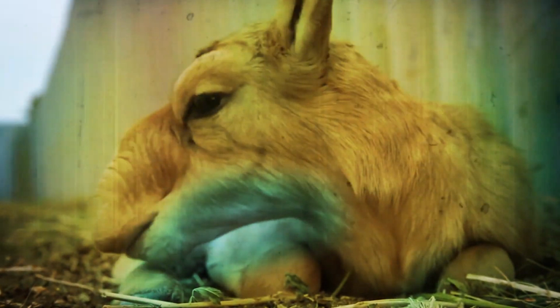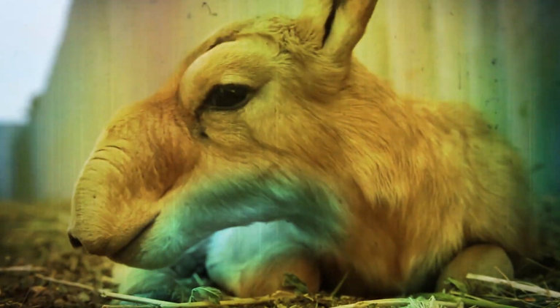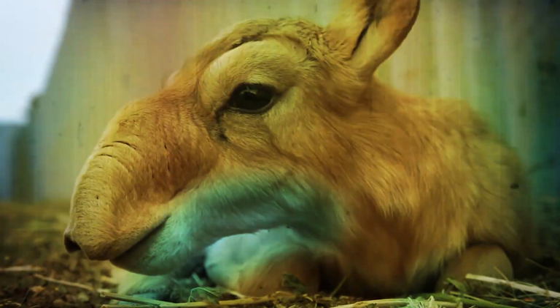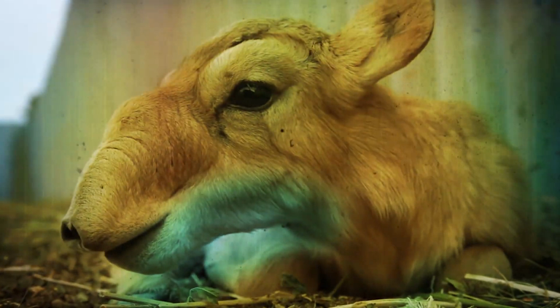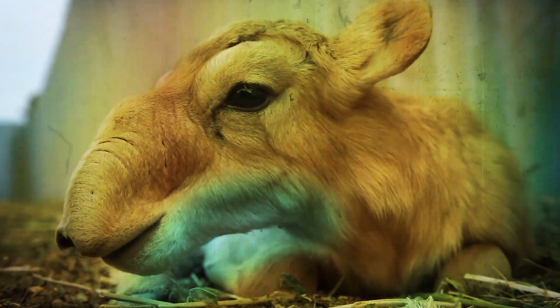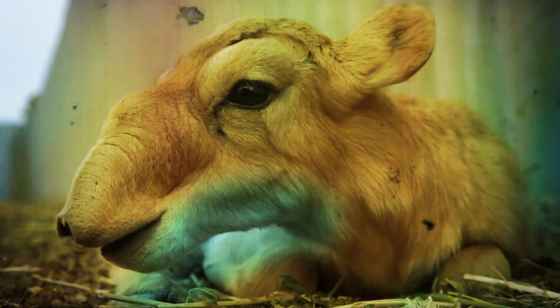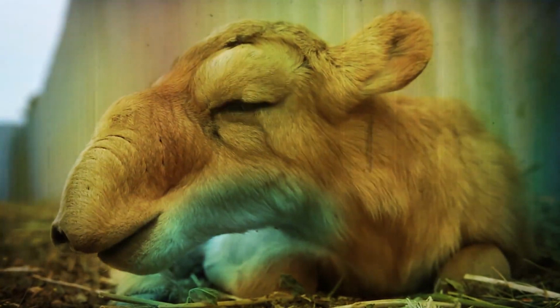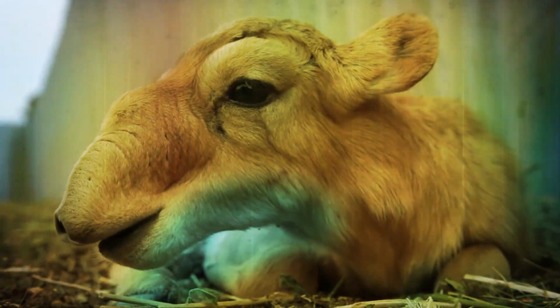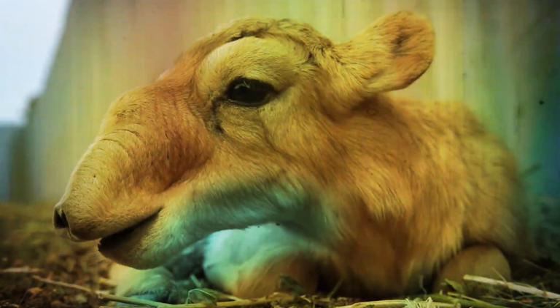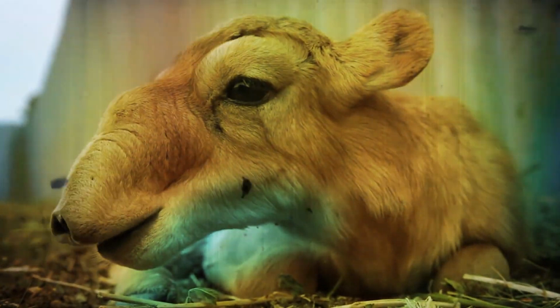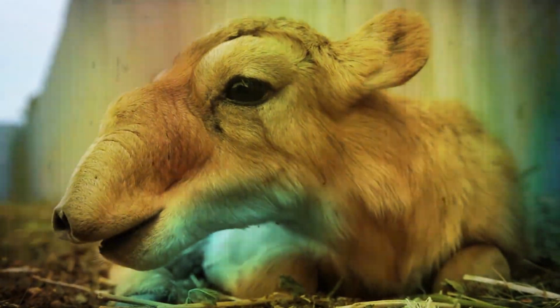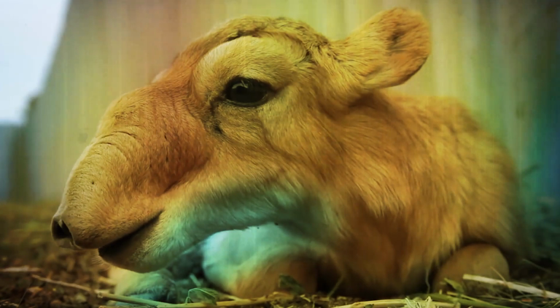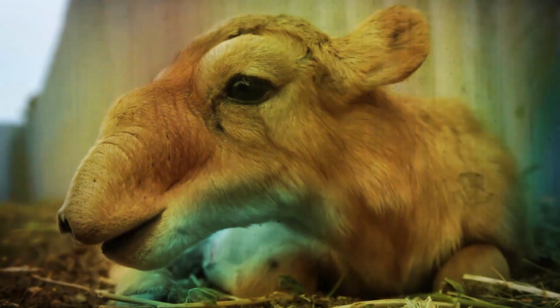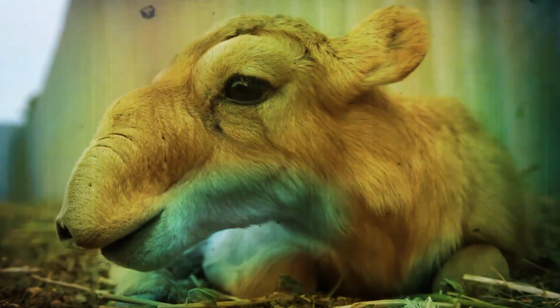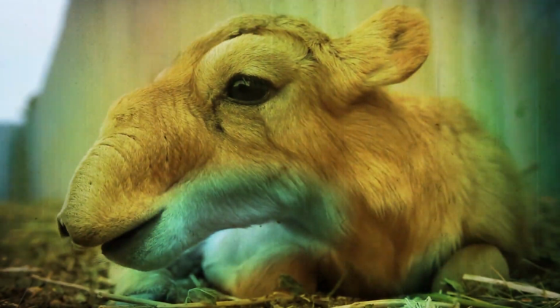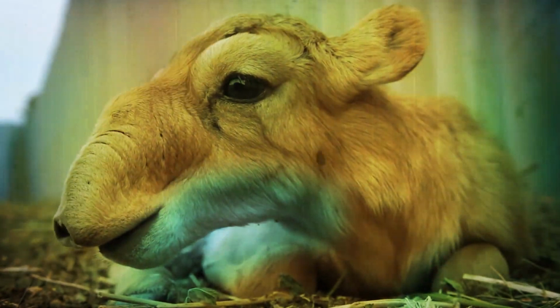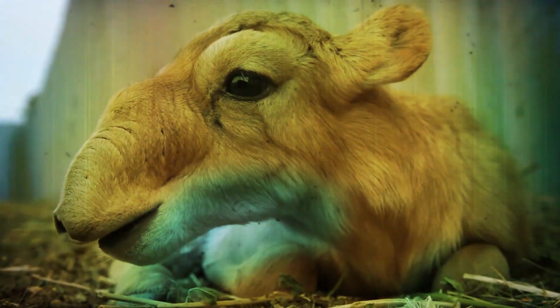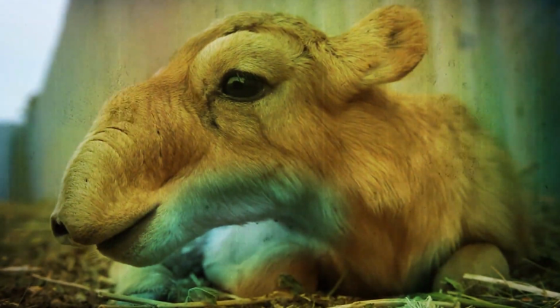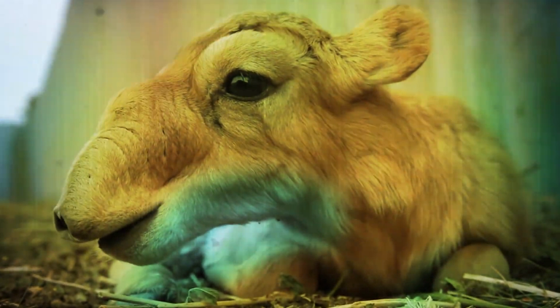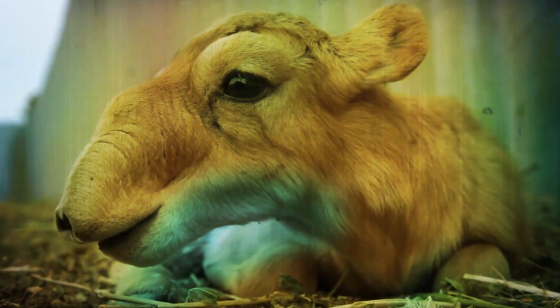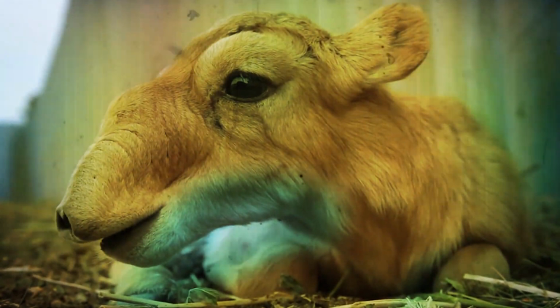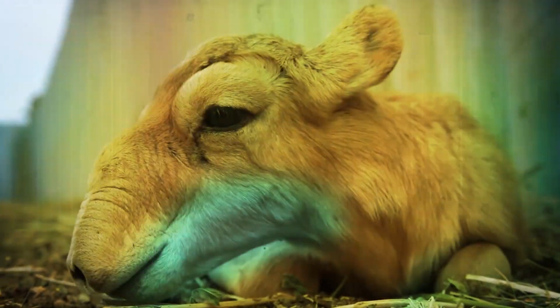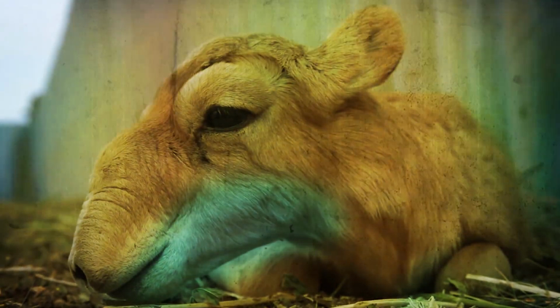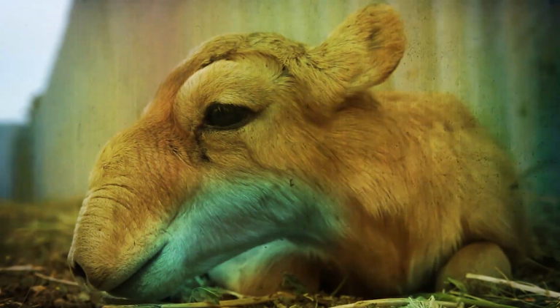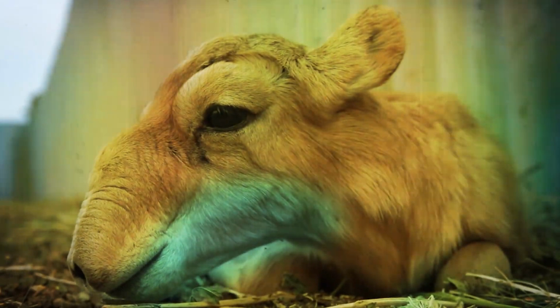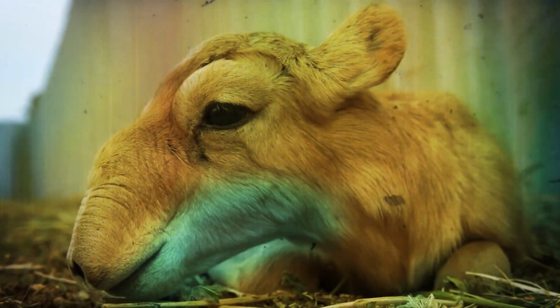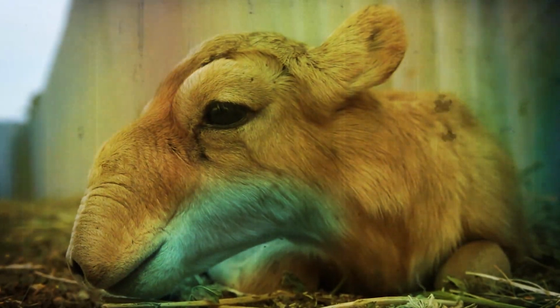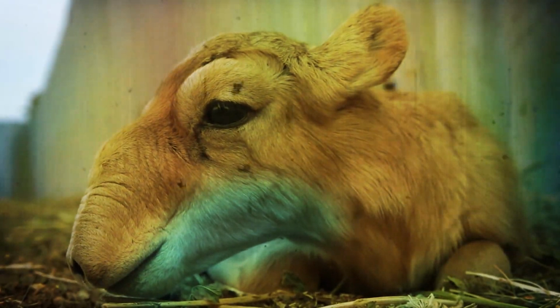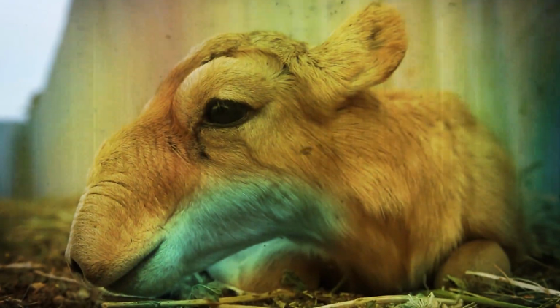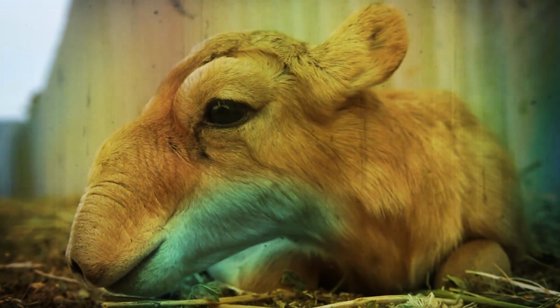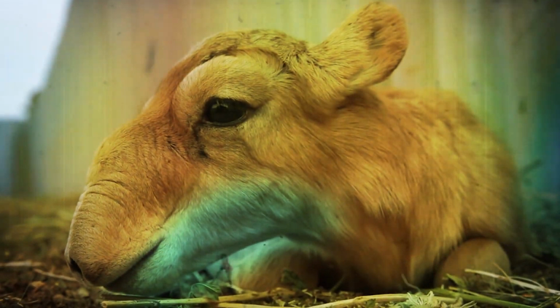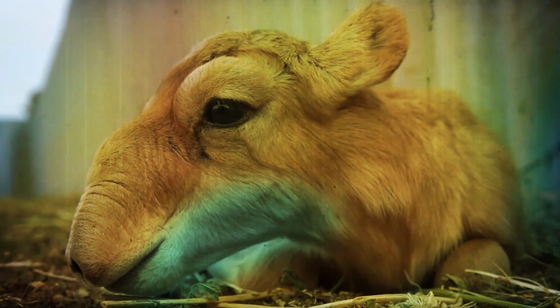A prominent feature of the Saiga is a pair of closely spaced bloated nostrils that direct downwards. Something out of Star Wars perhaps?